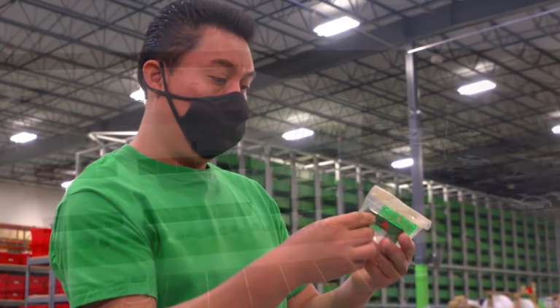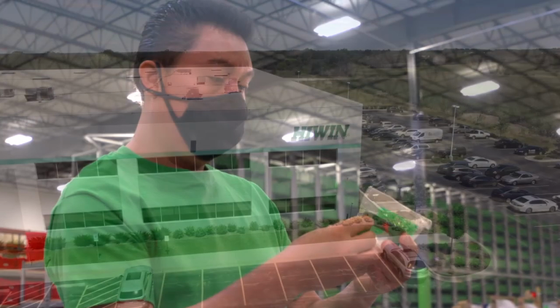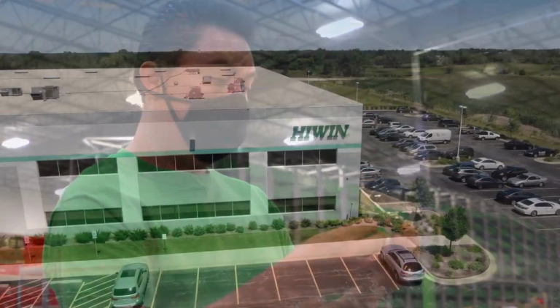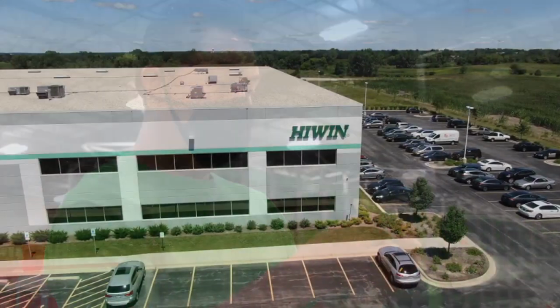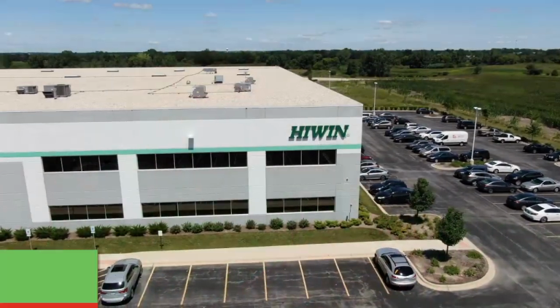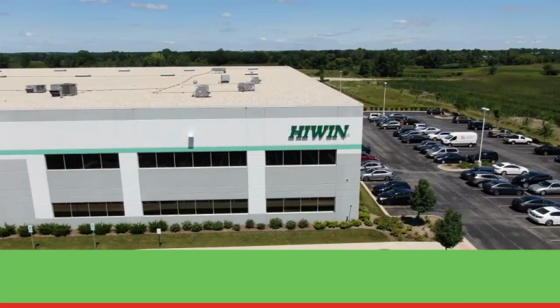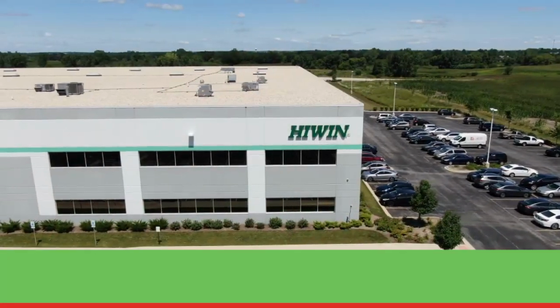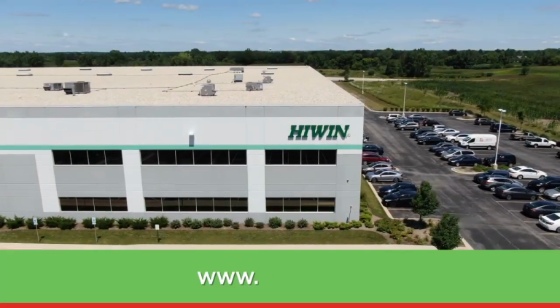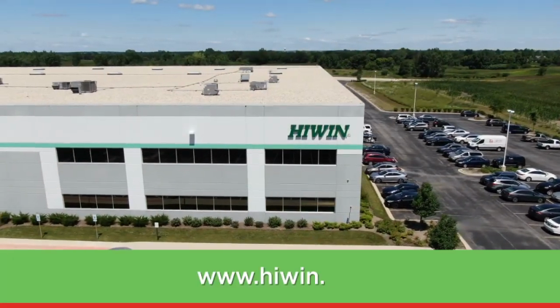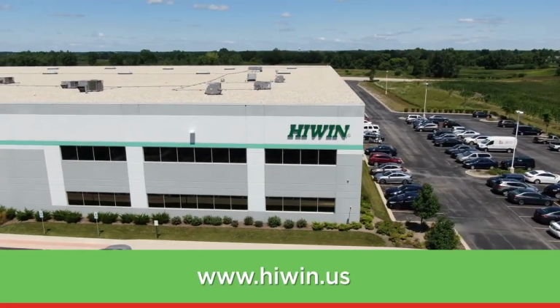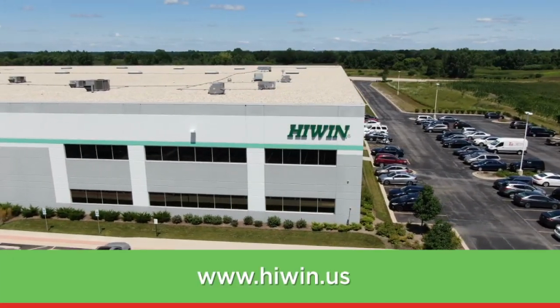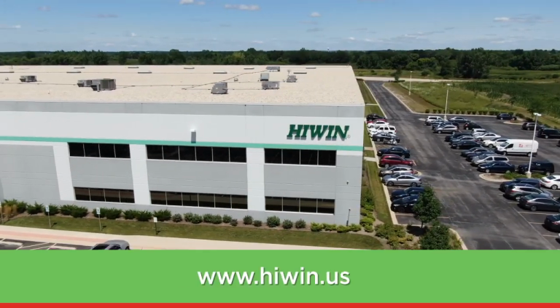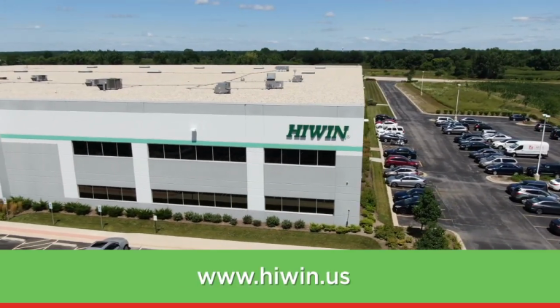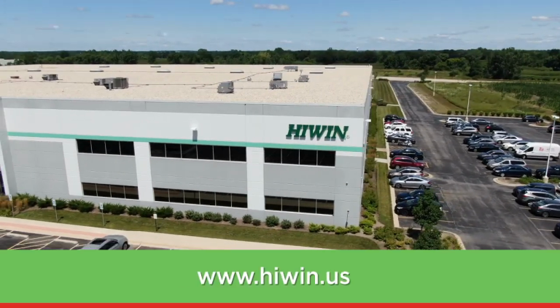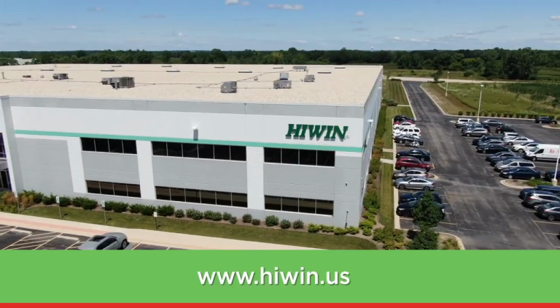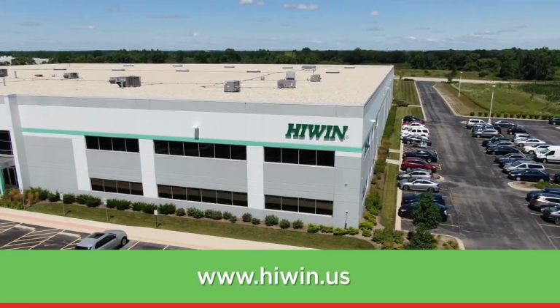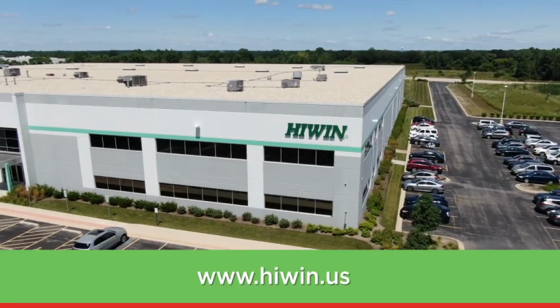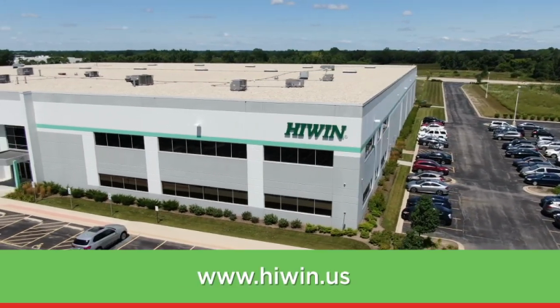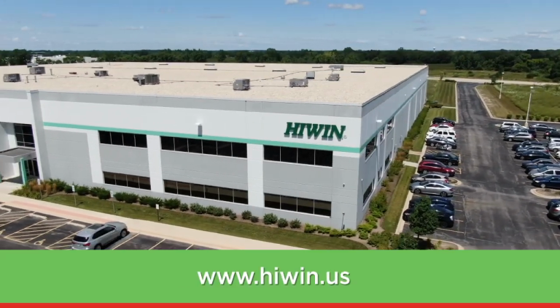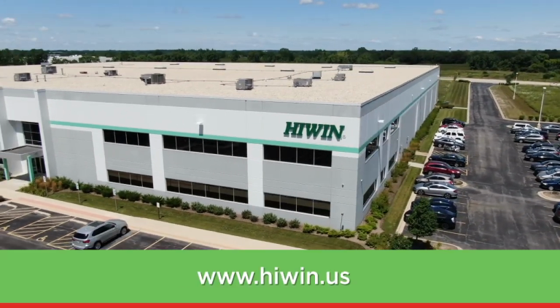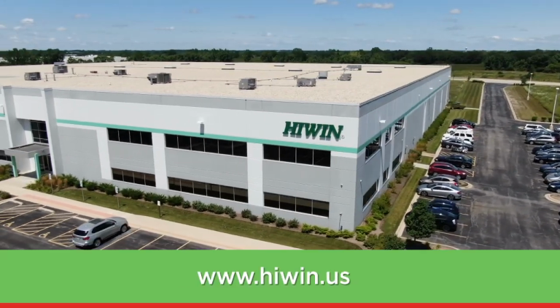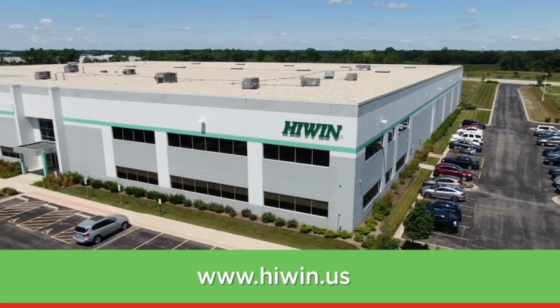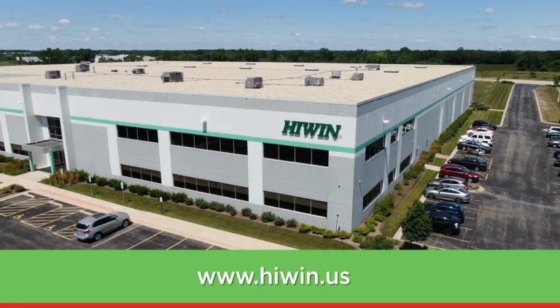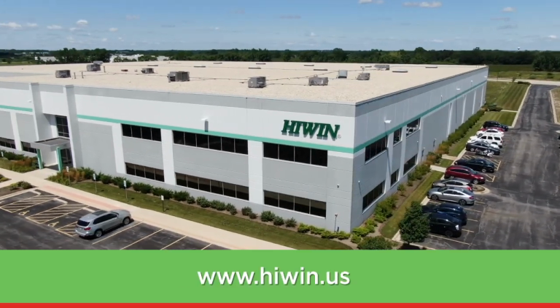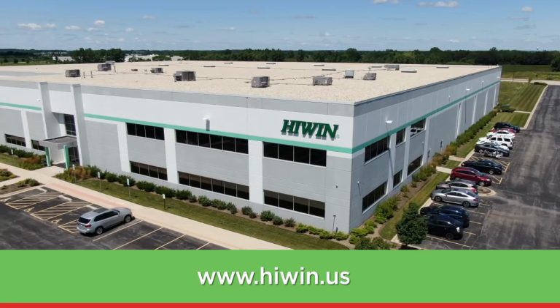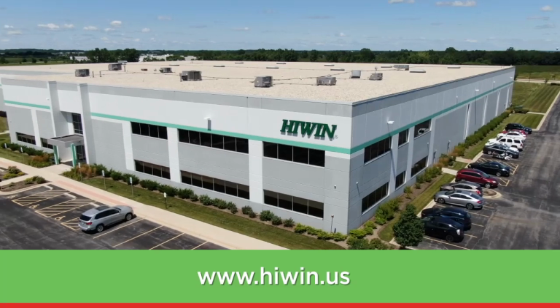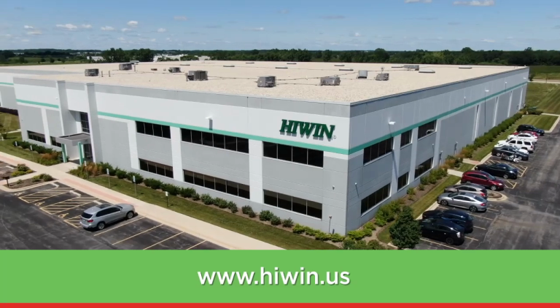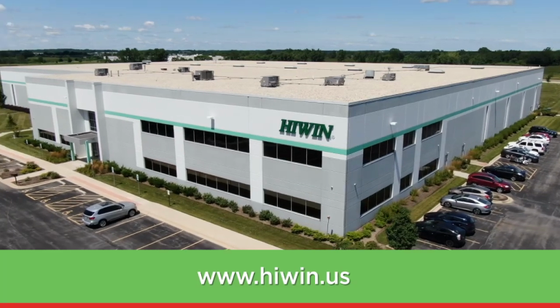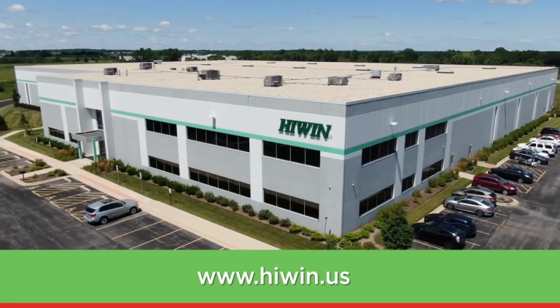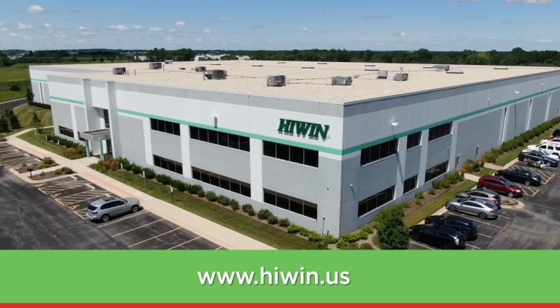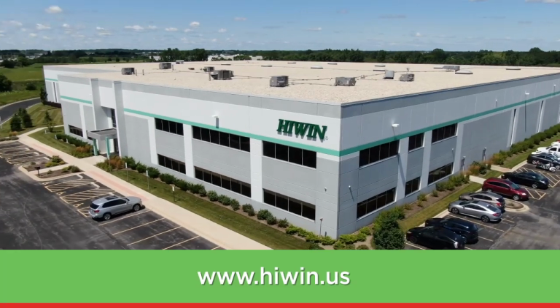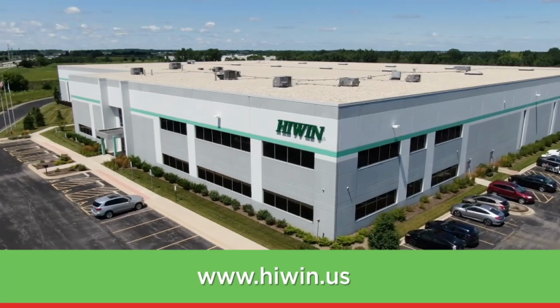For information about HiWin or any of our products, visit www.HiWin.us.